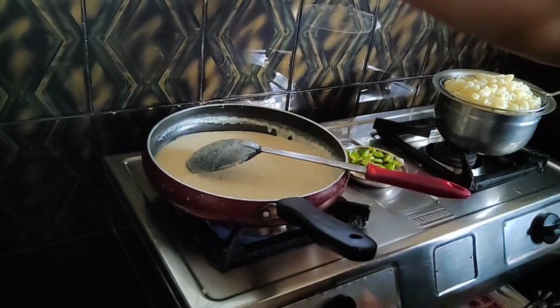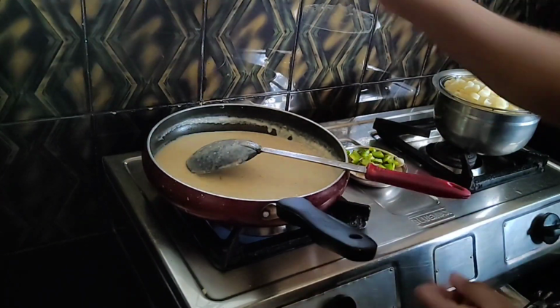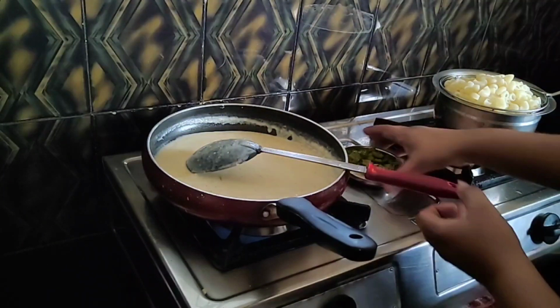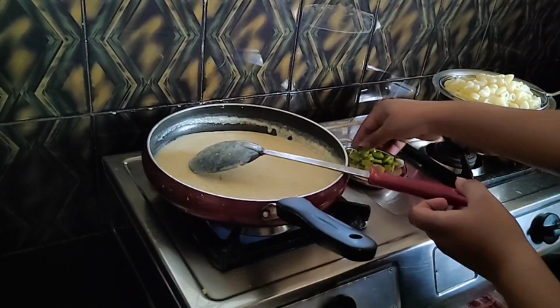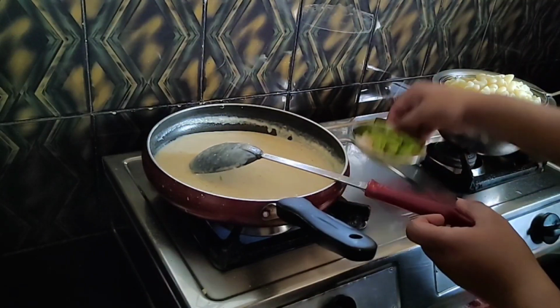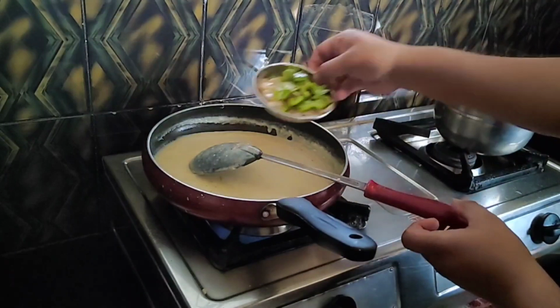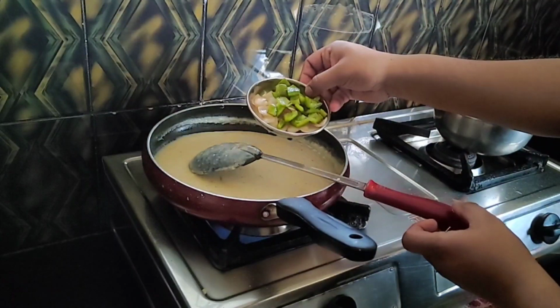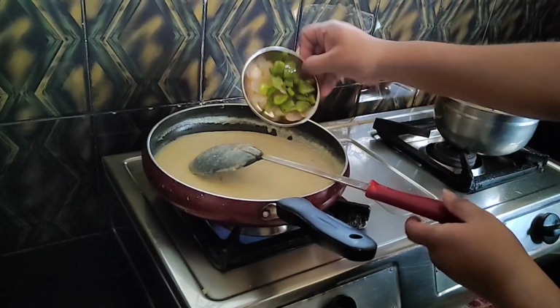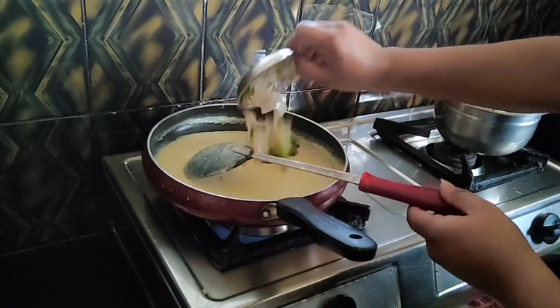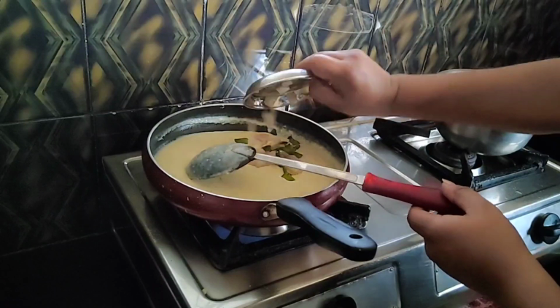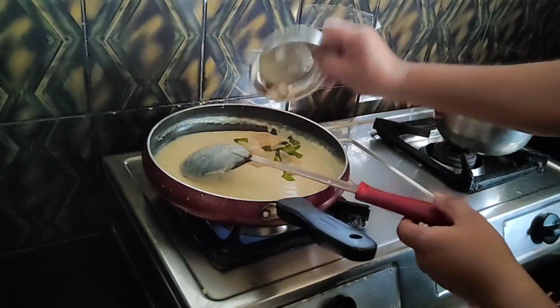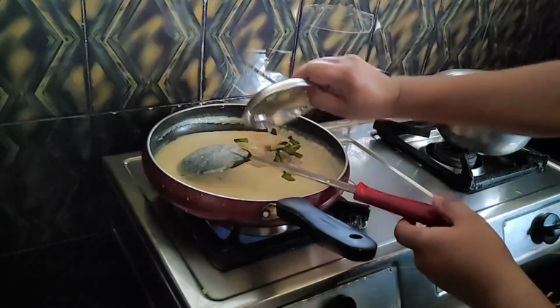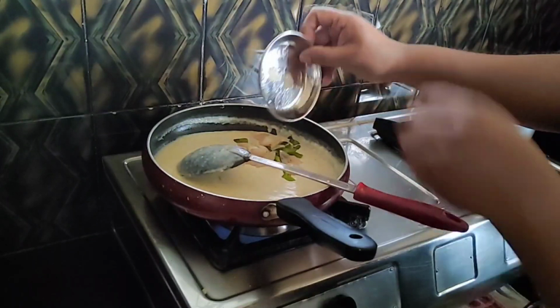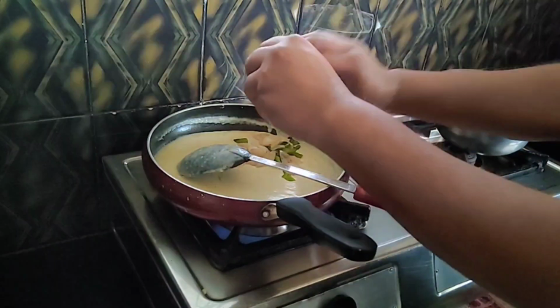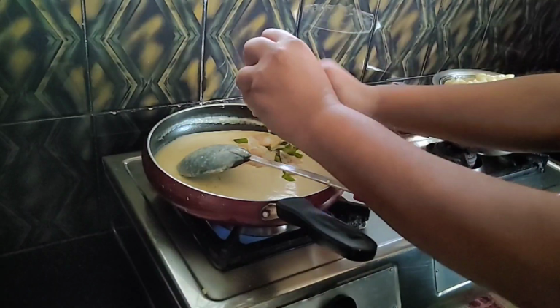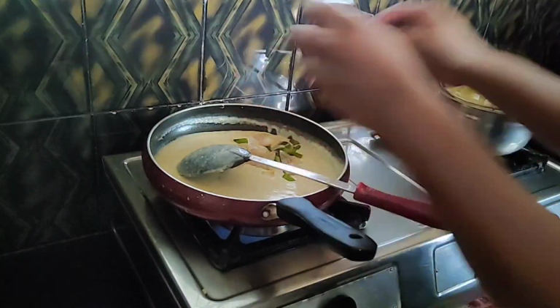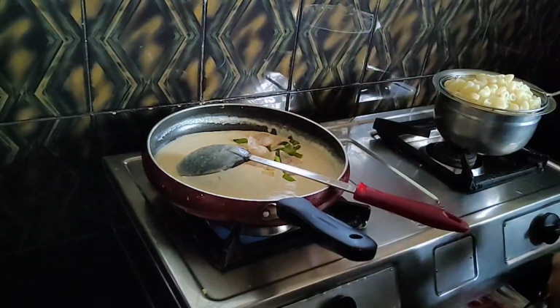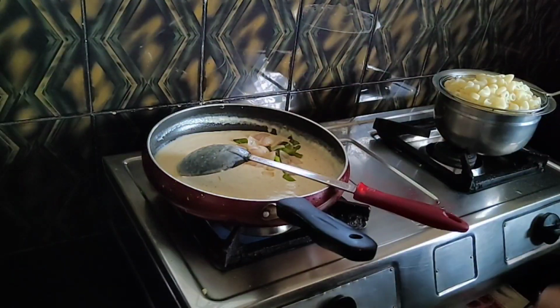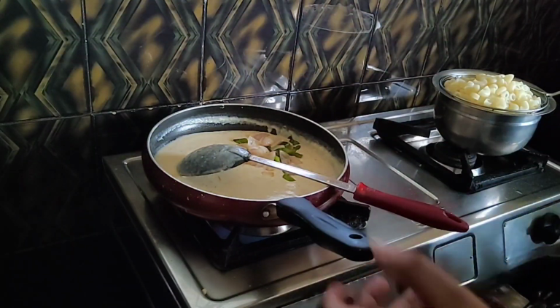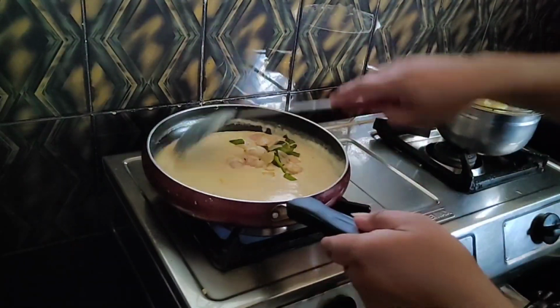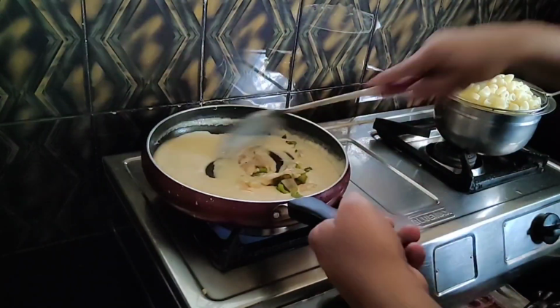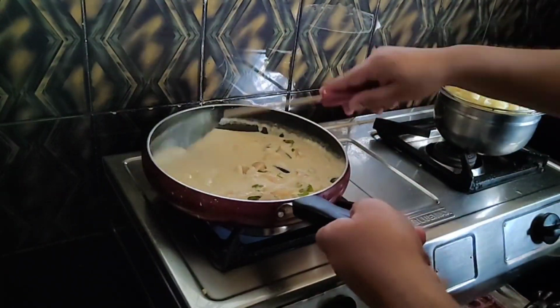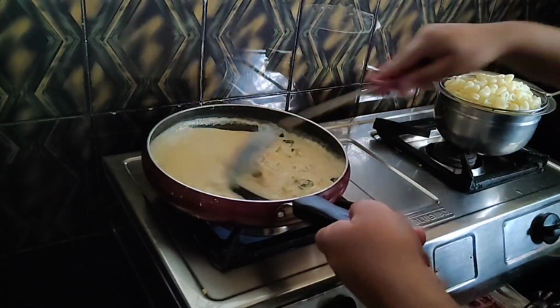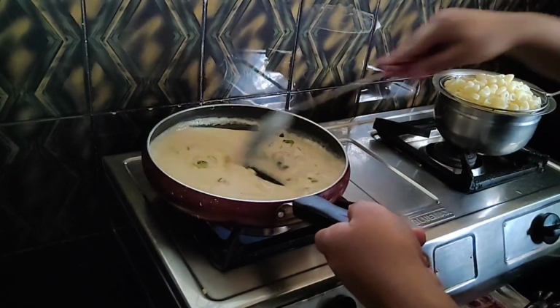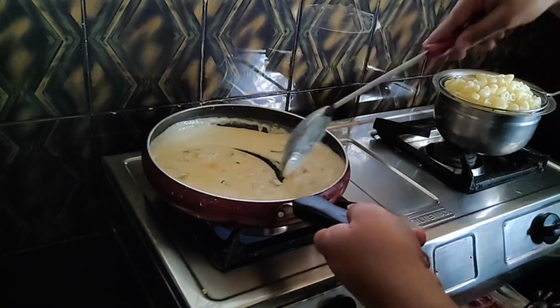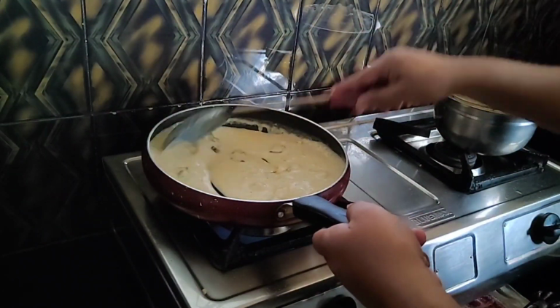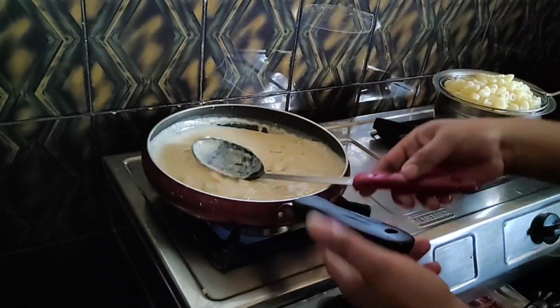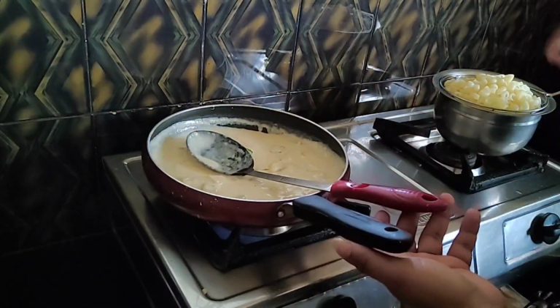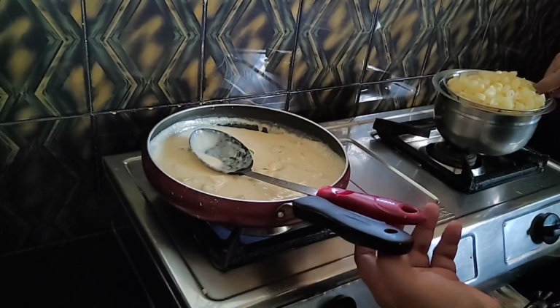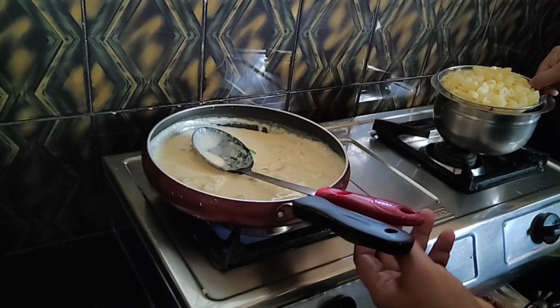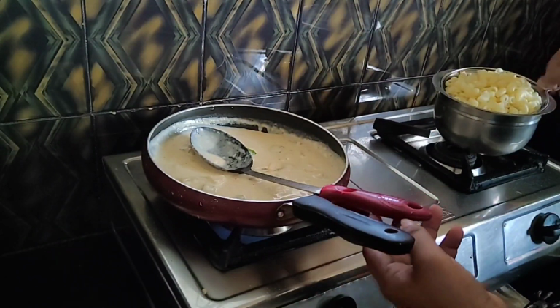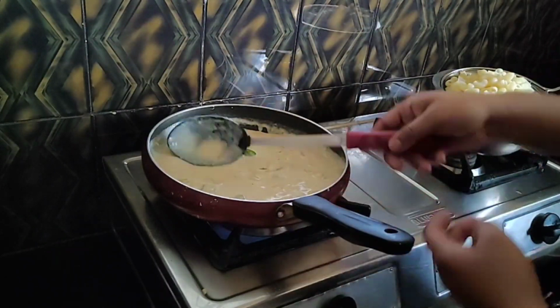I will fry the vegetables in the white sauce. Mix for 1 minute.